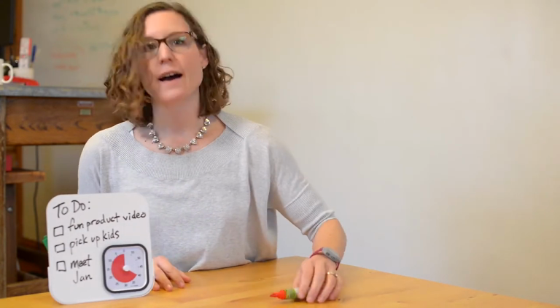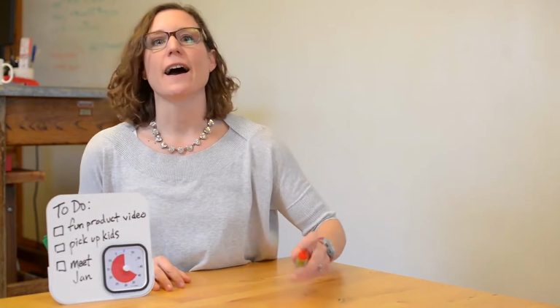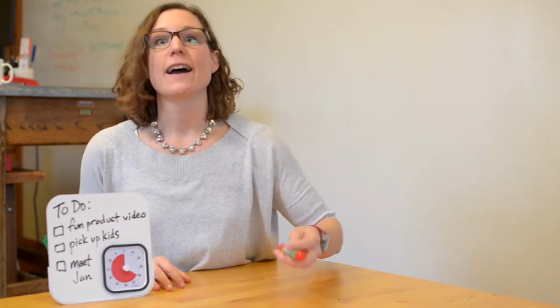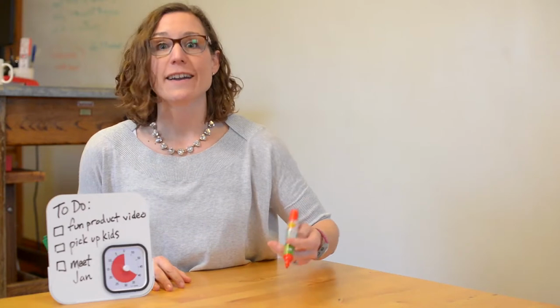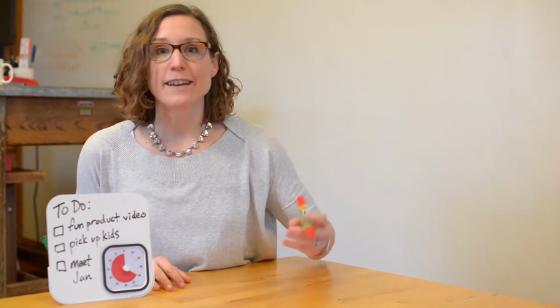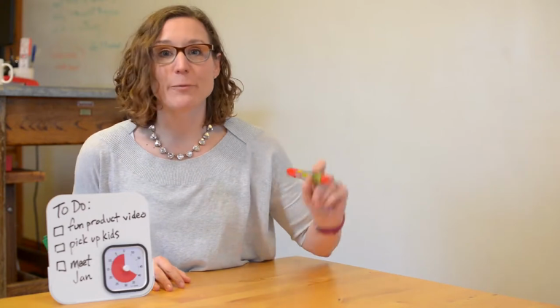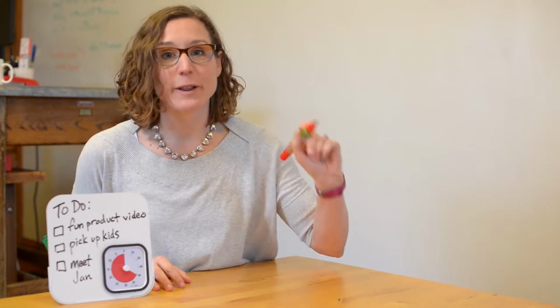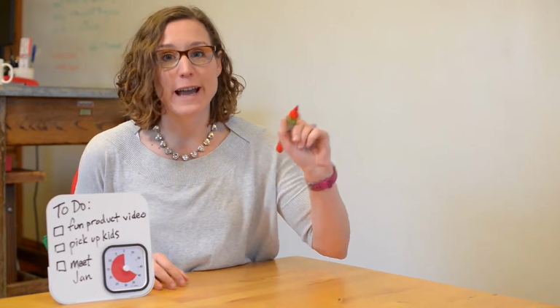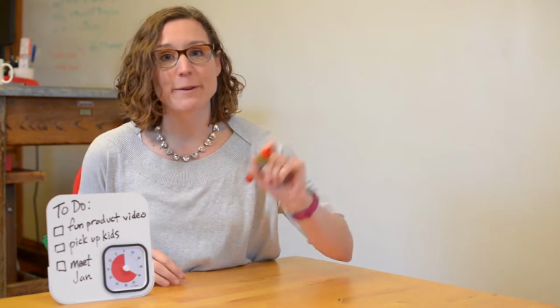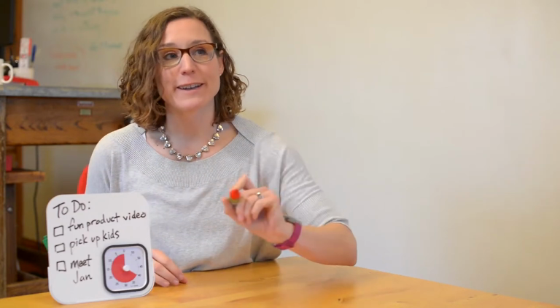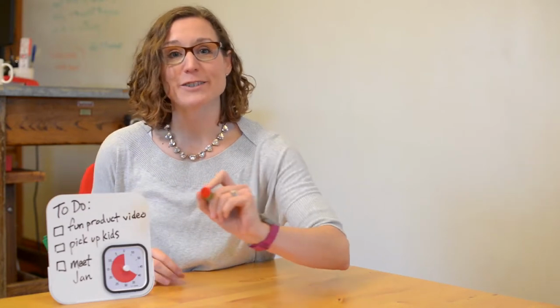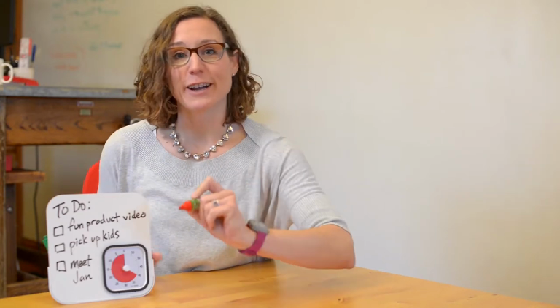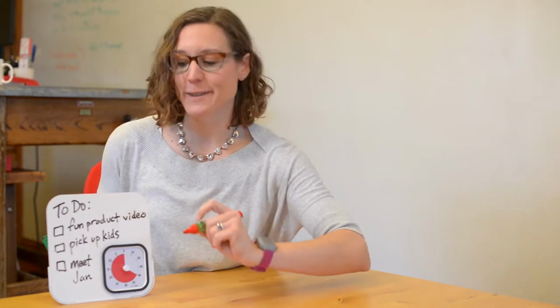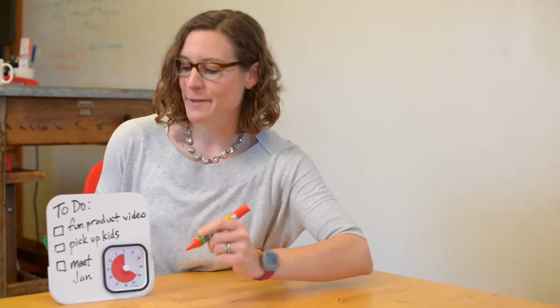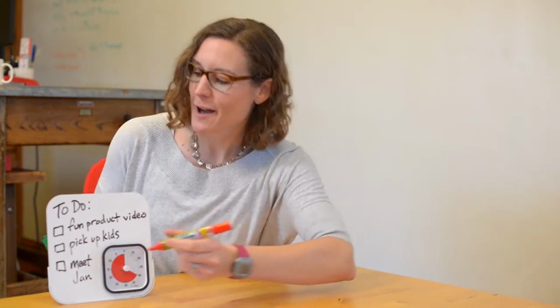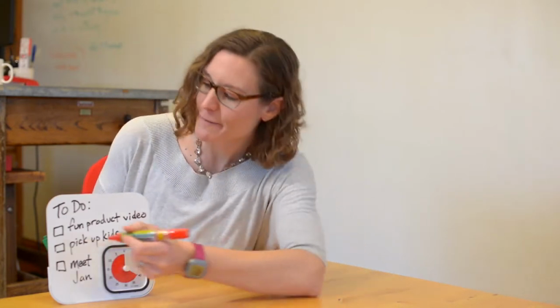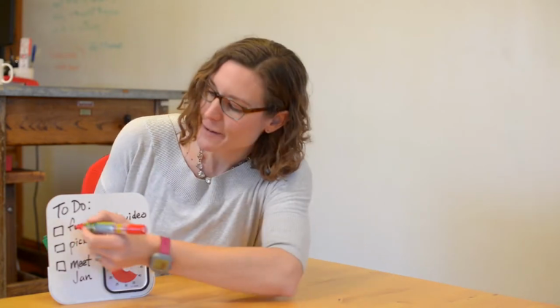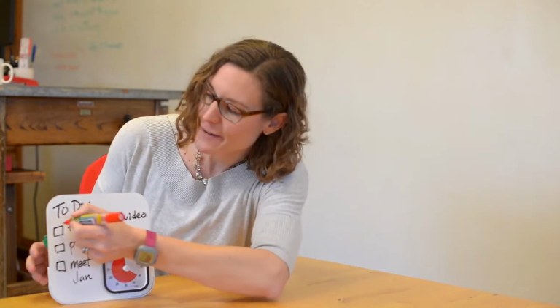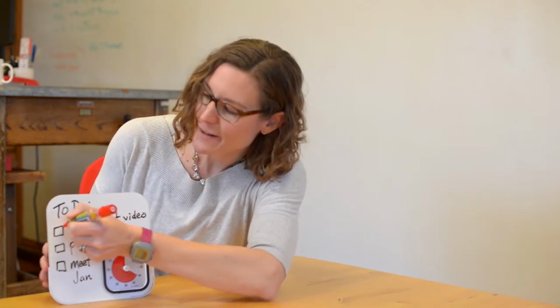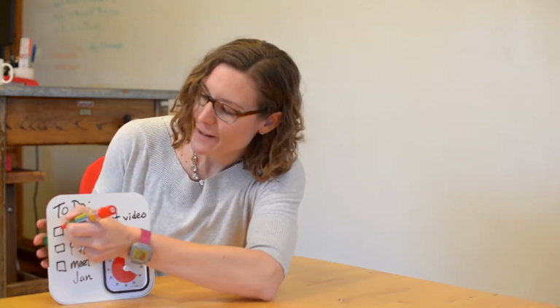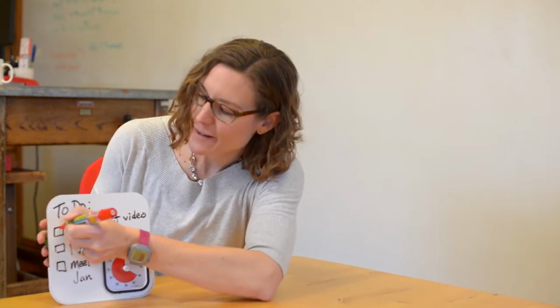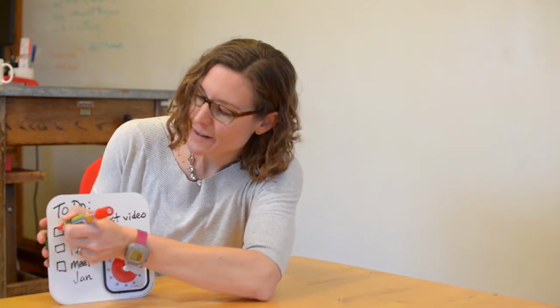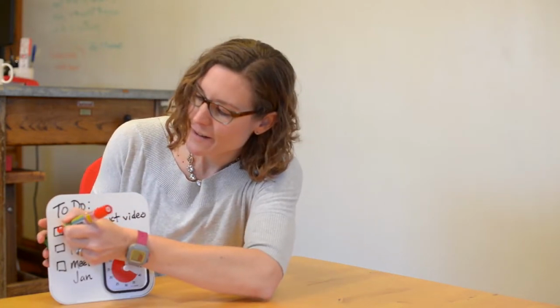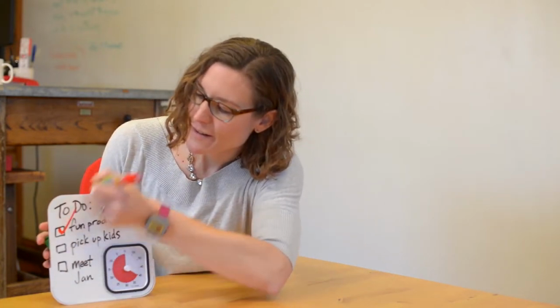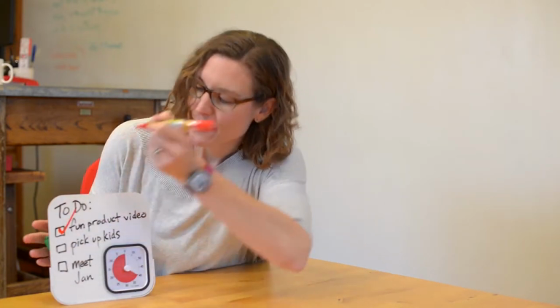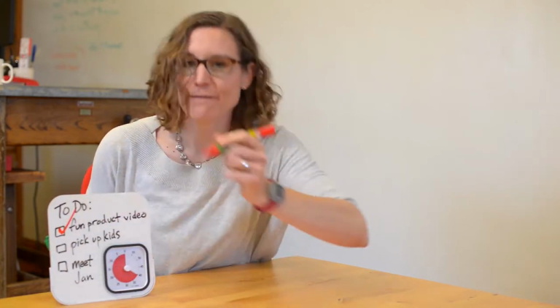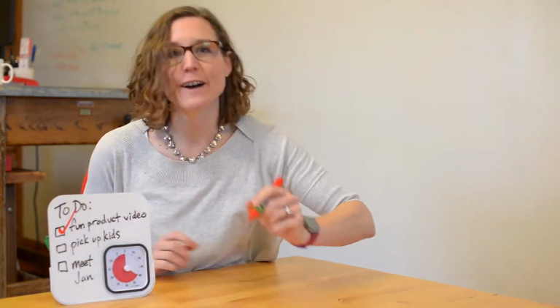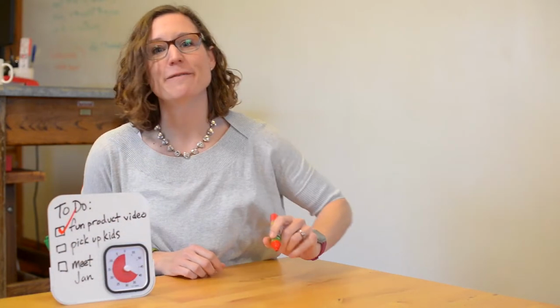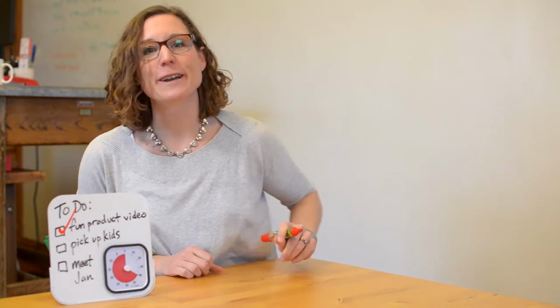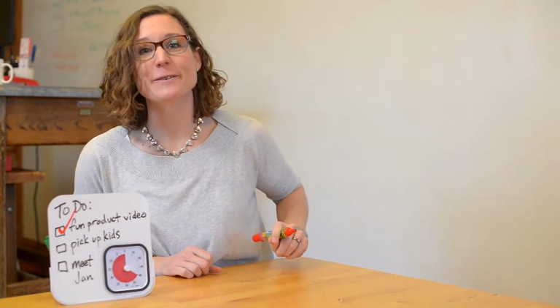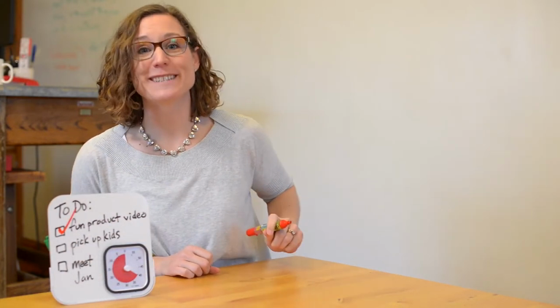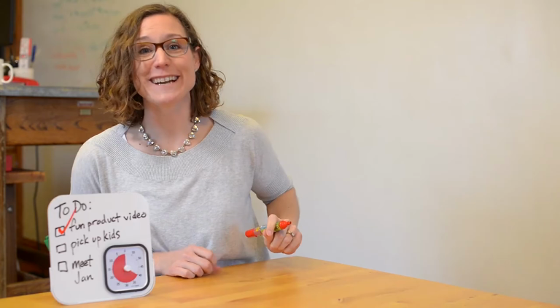I am really happy I can check something off. Fun video is done!